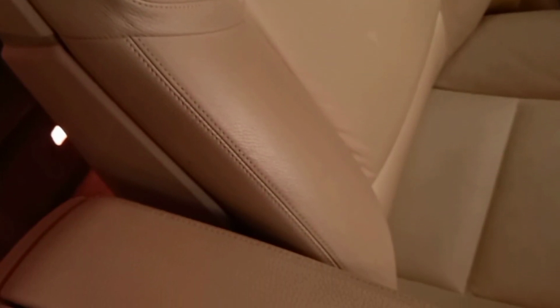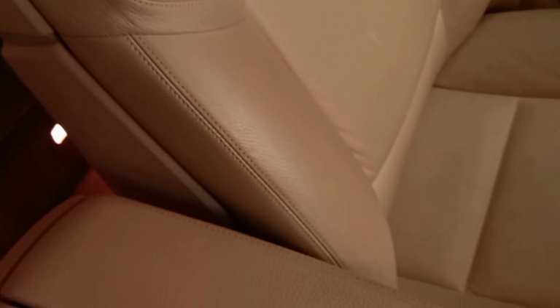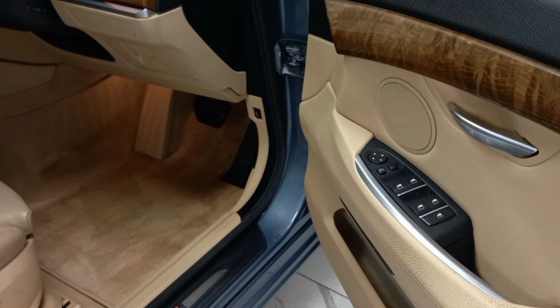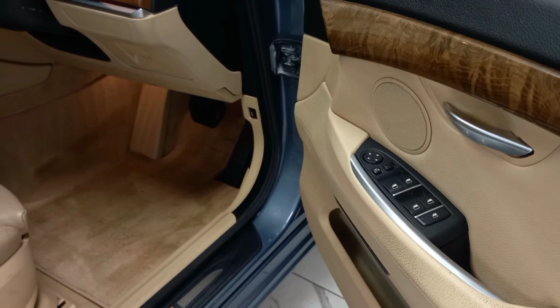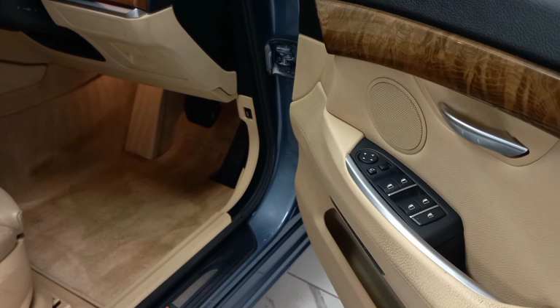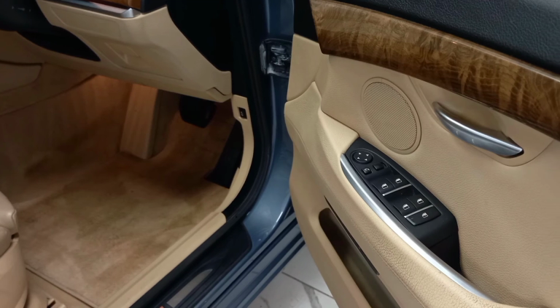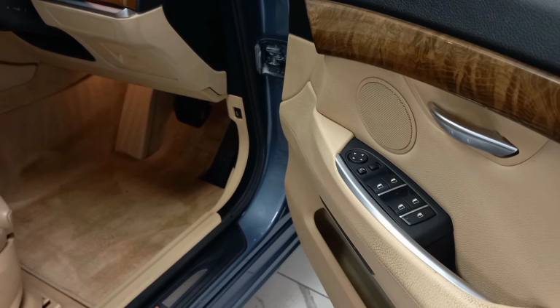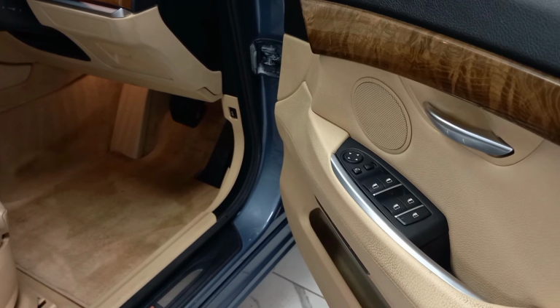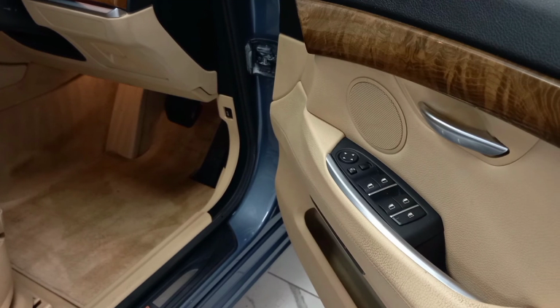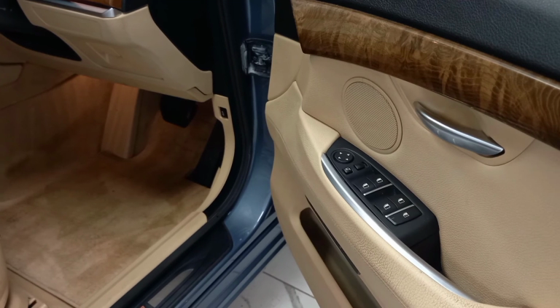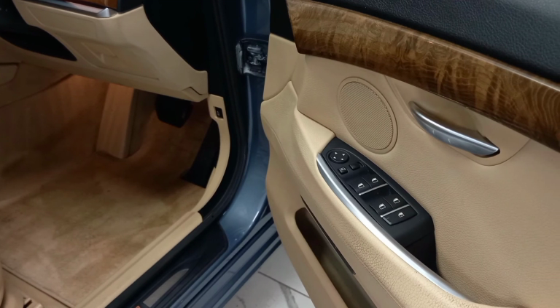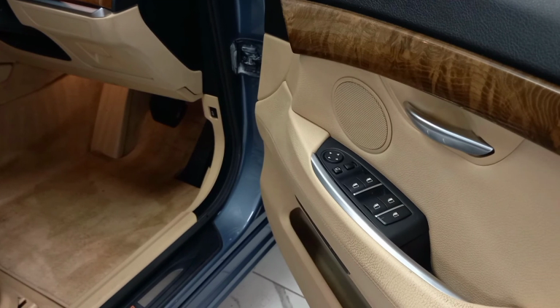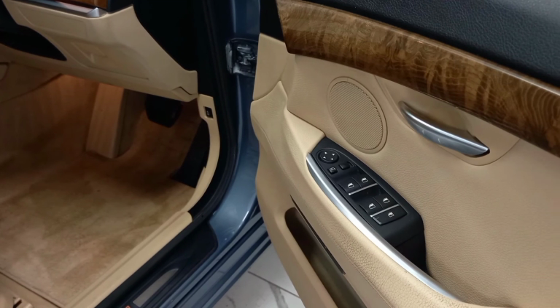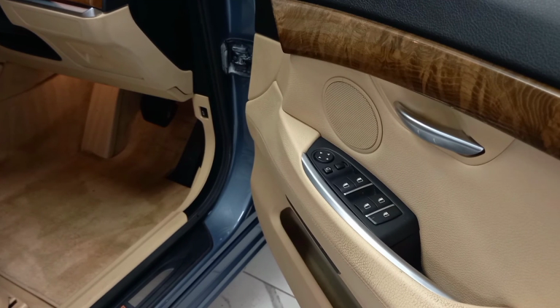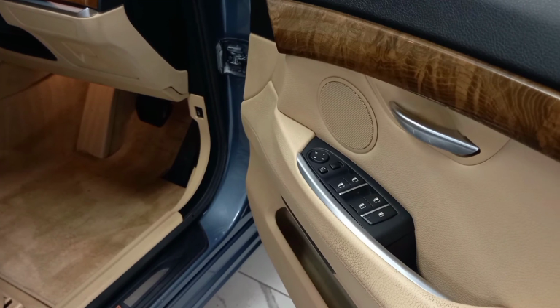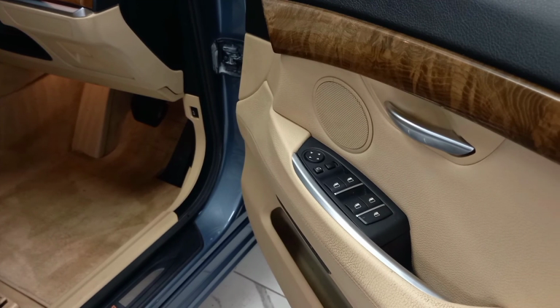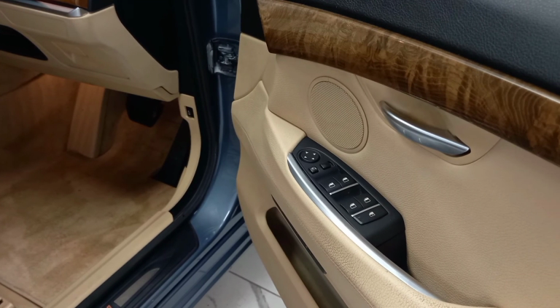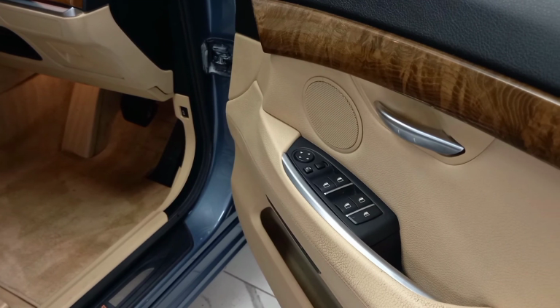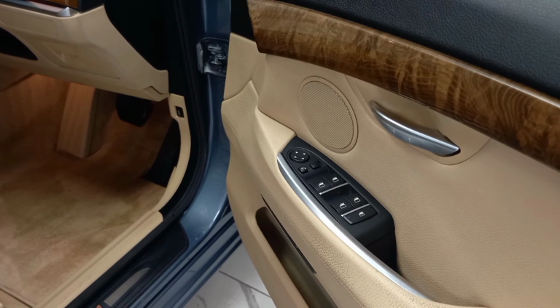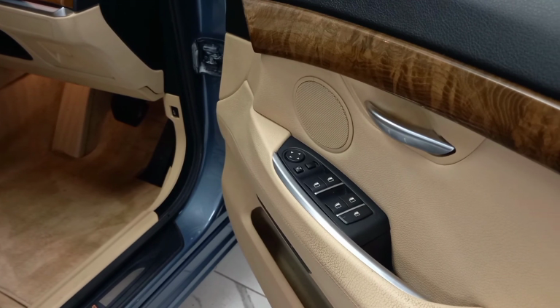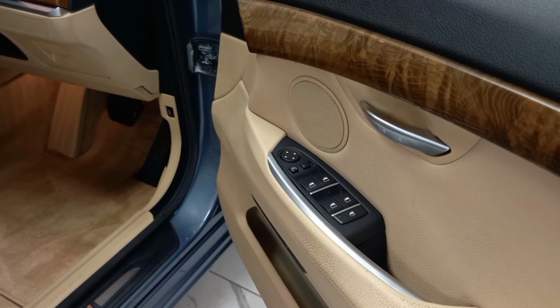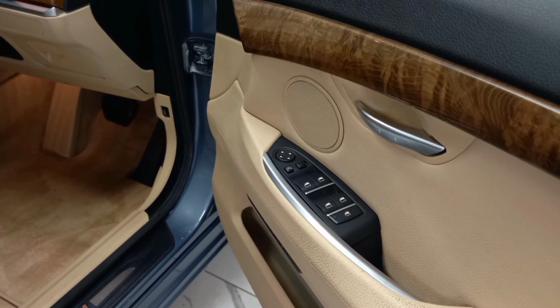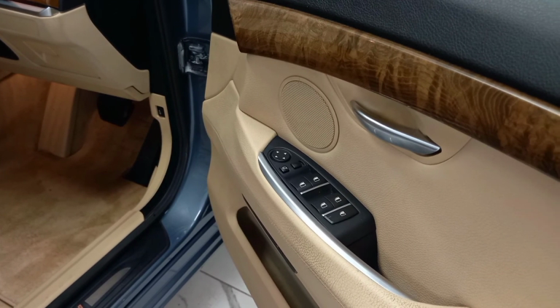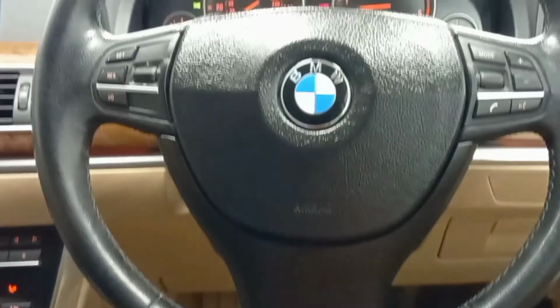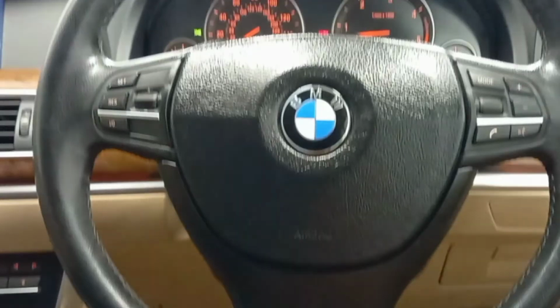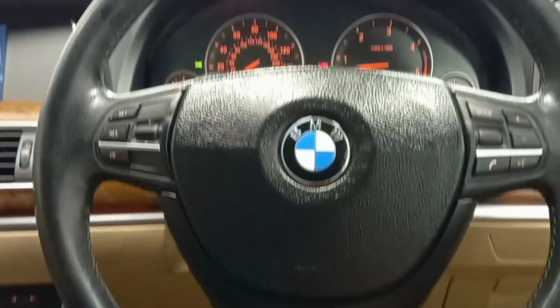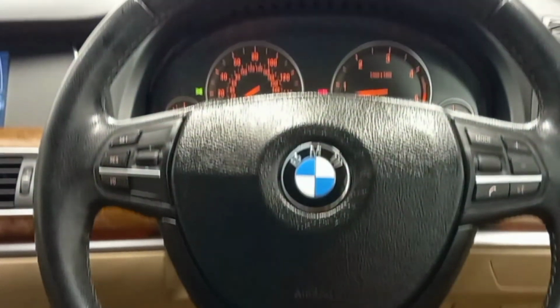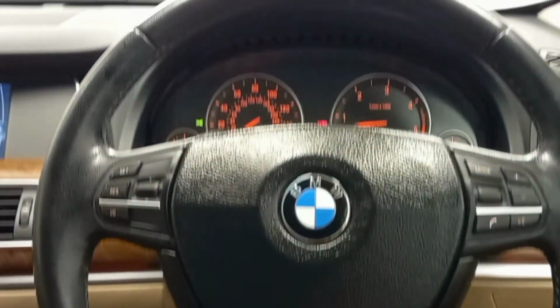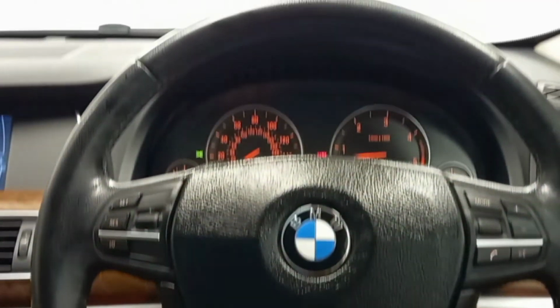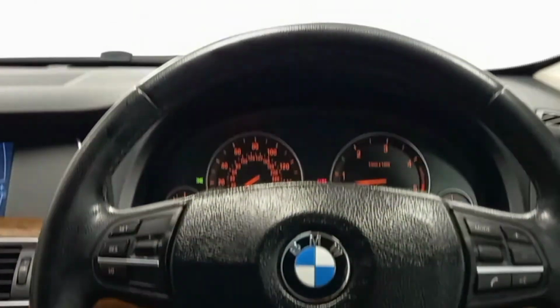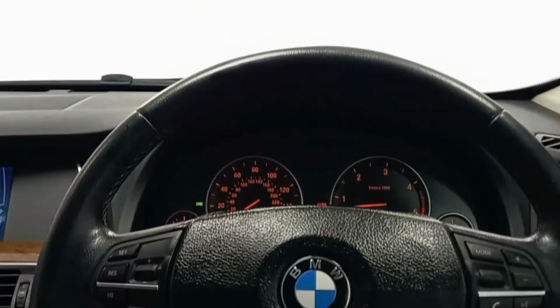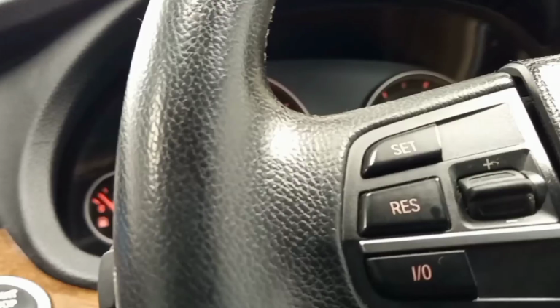Looking at some of the features, we can see it includes electric windows and mirrors, a leather trim multifunctional steering wheel, as well as cruise control.